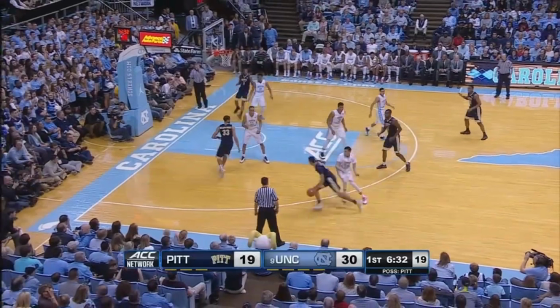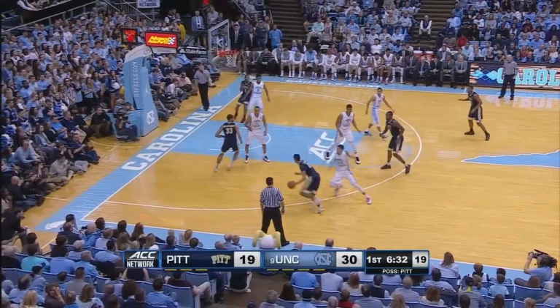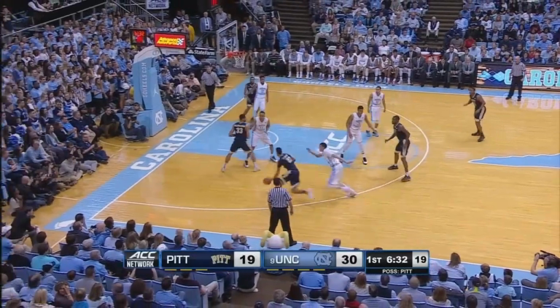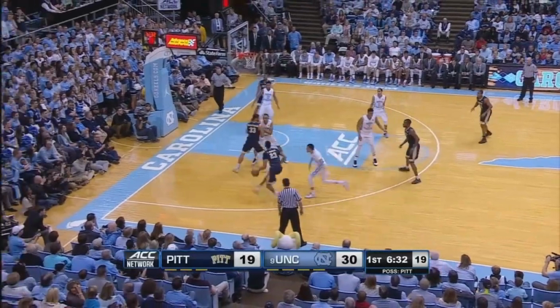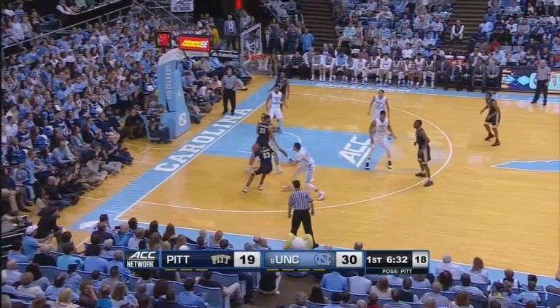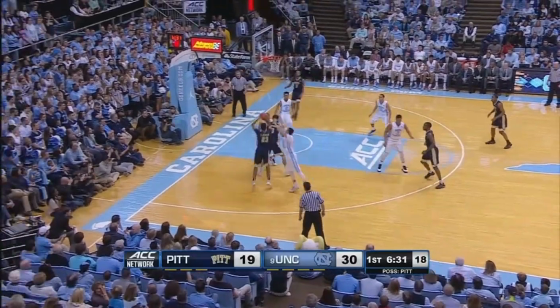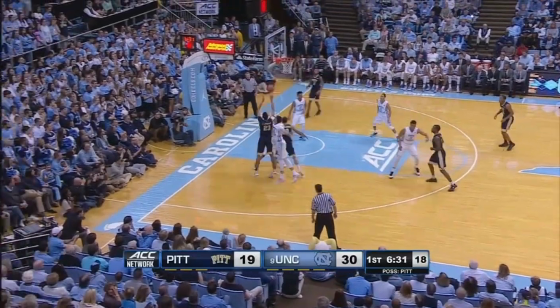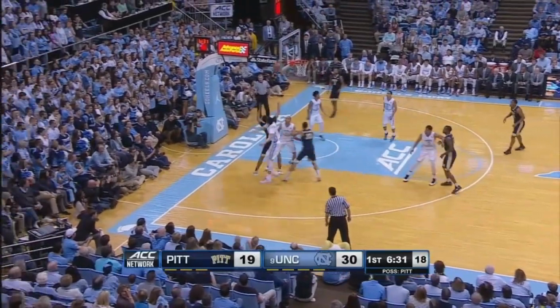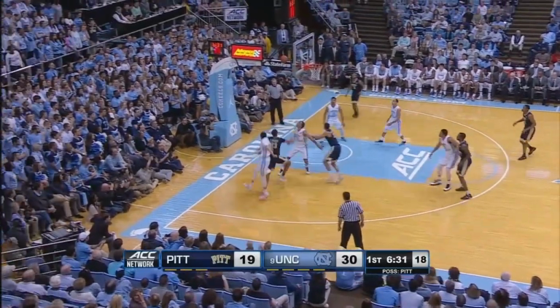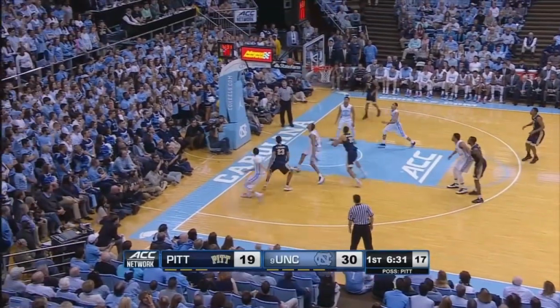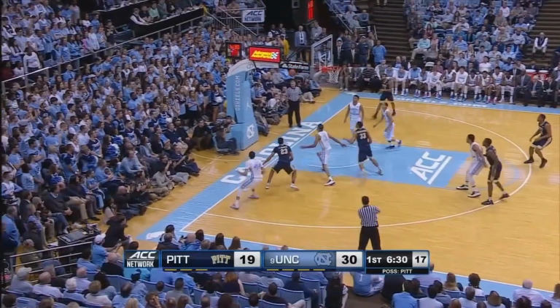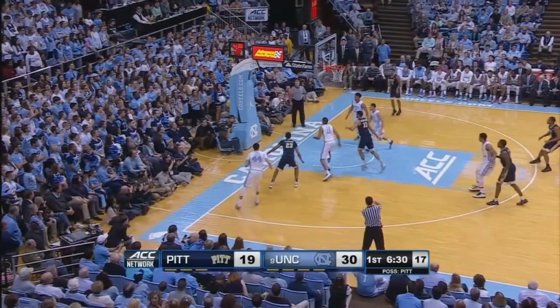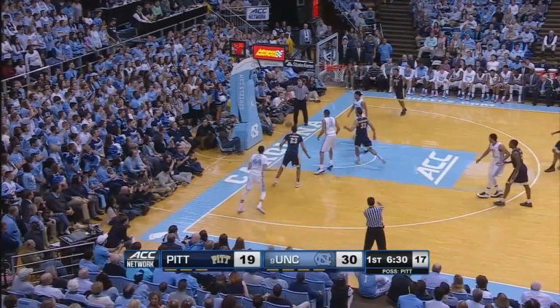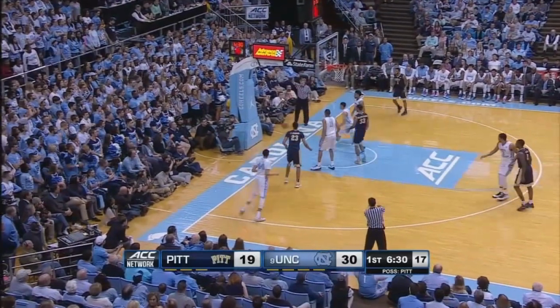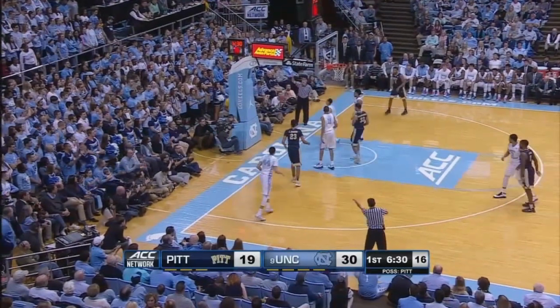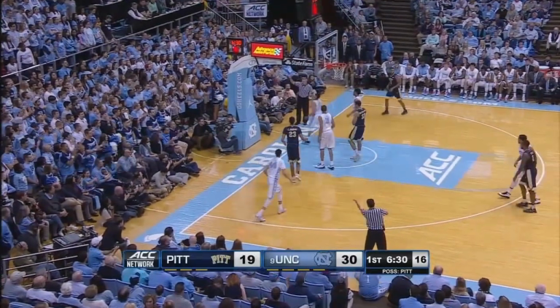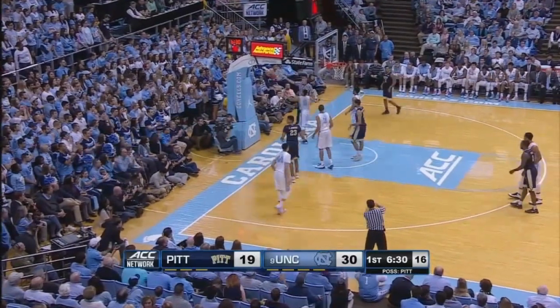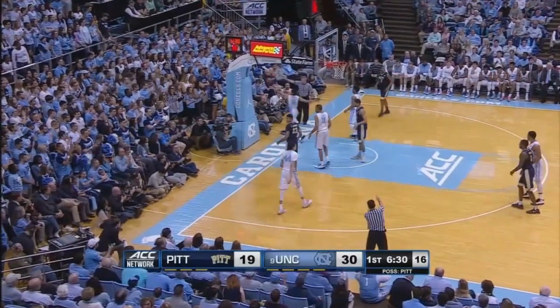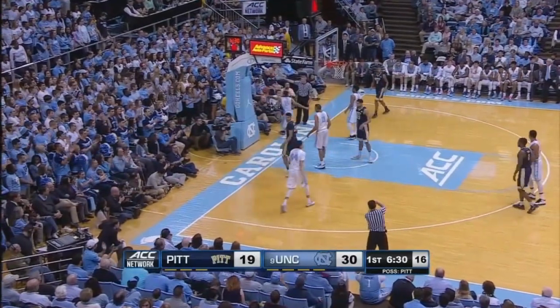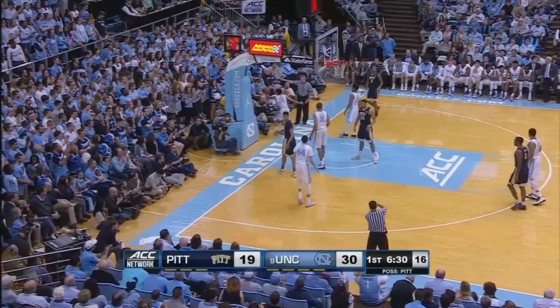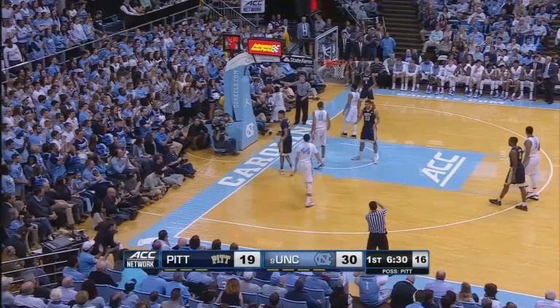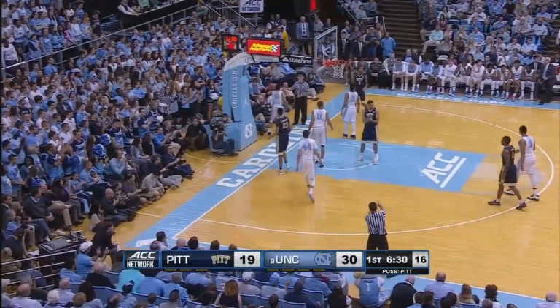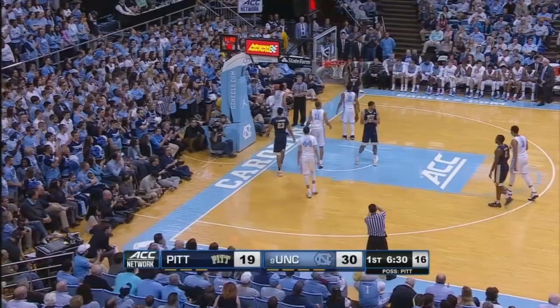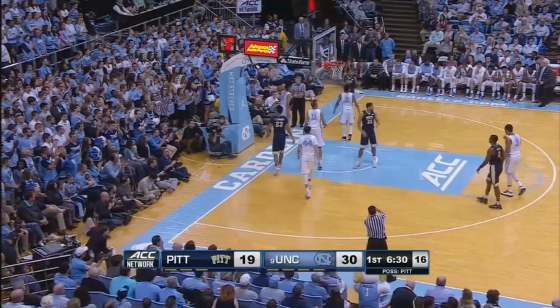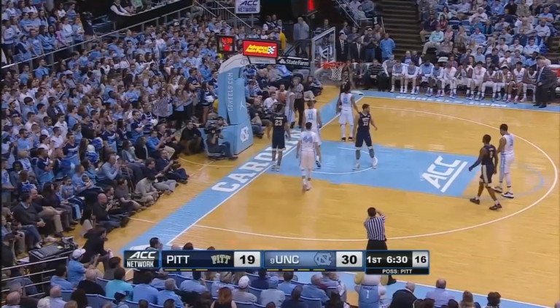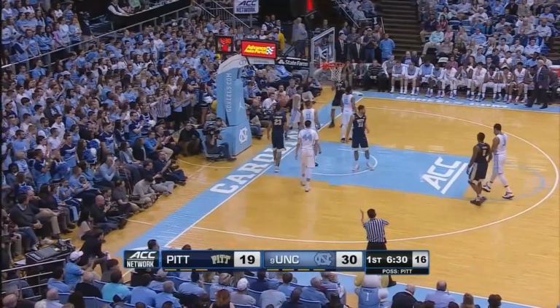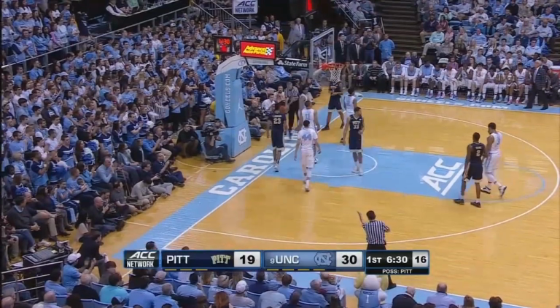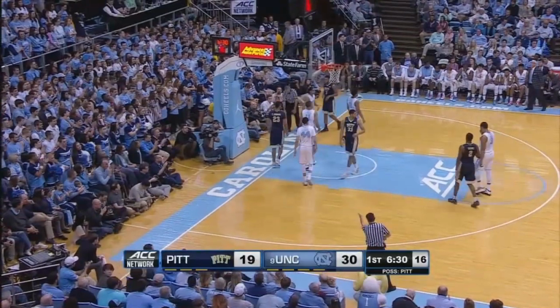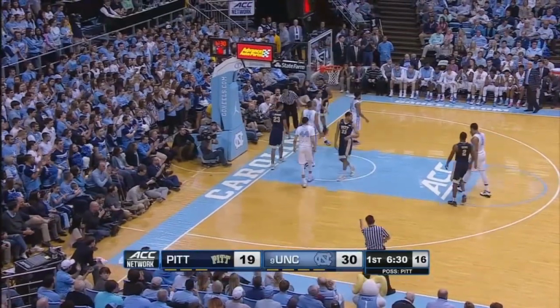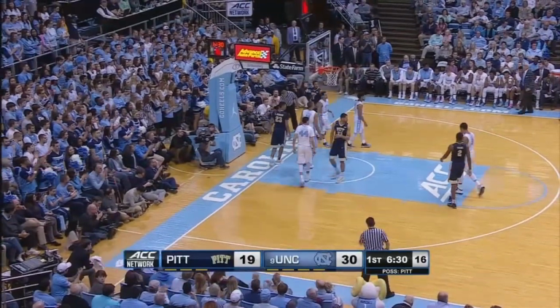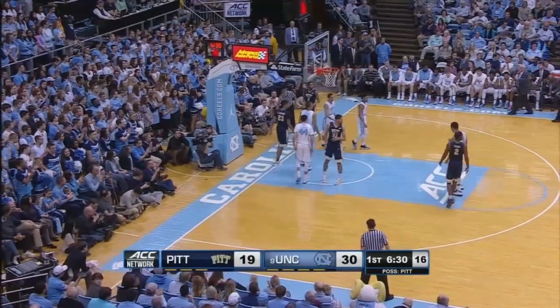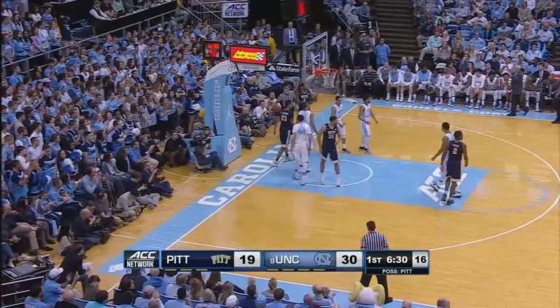Cameron Johnson pump fake for three, comes in for a two-pointer, blocked from behind by Justin Jackson. It does go out of bounds.